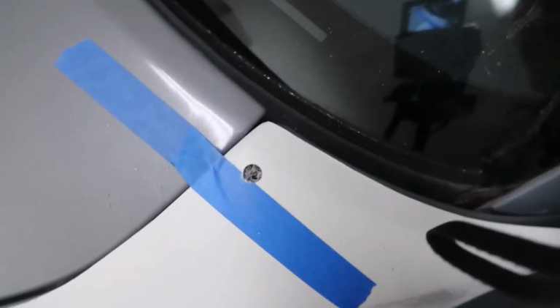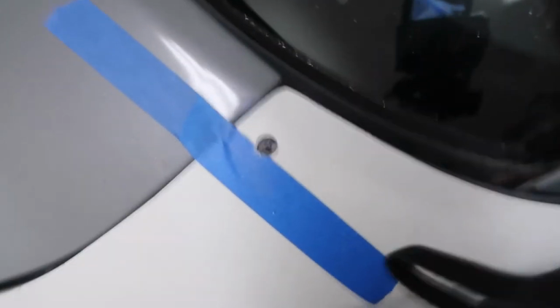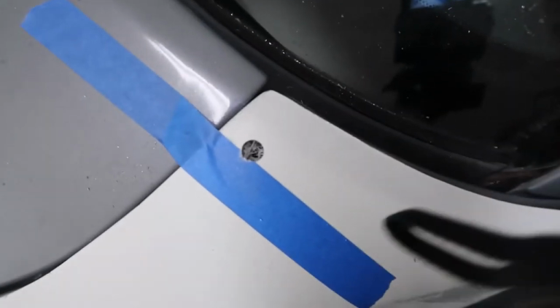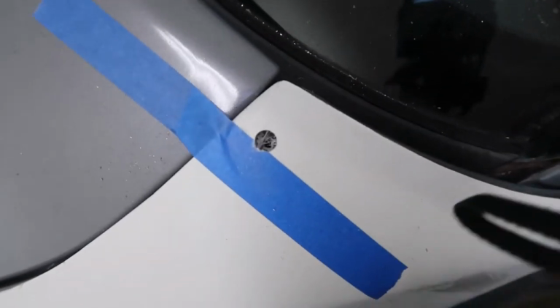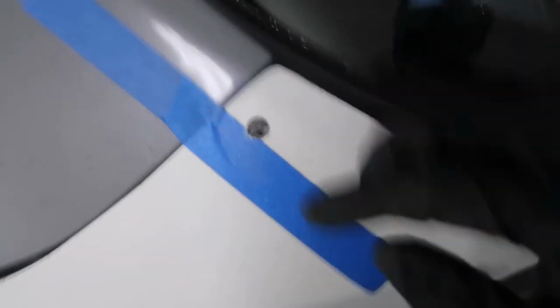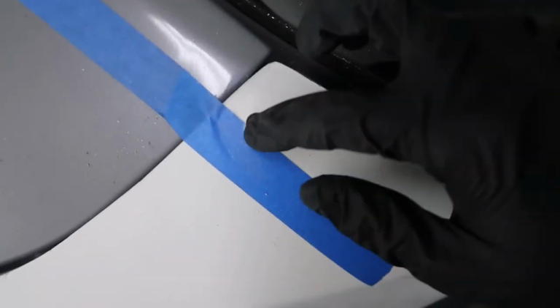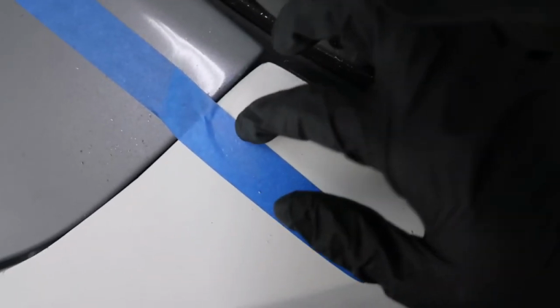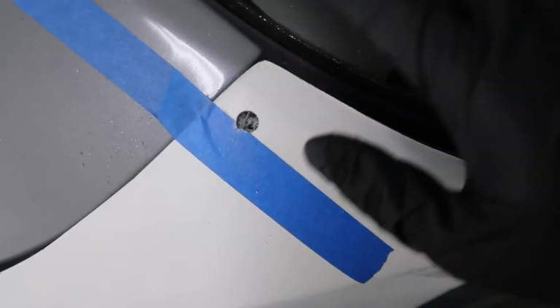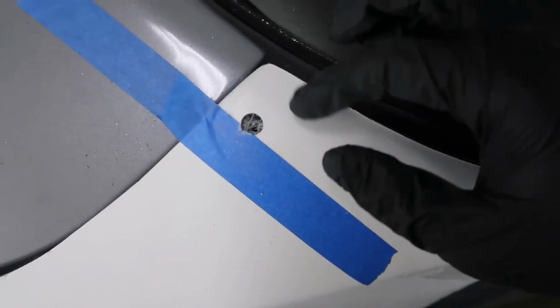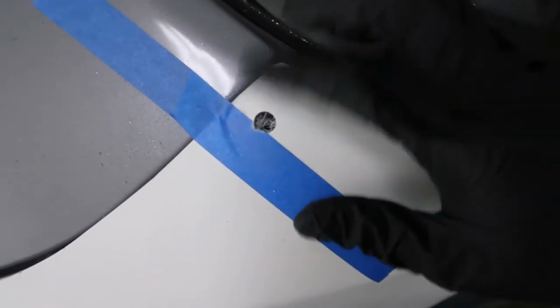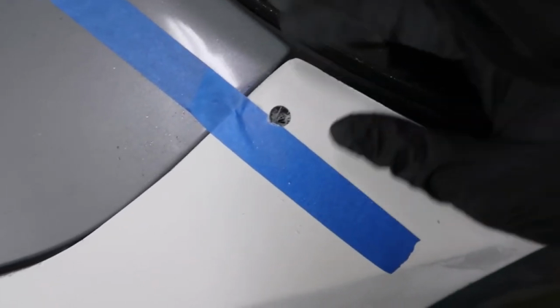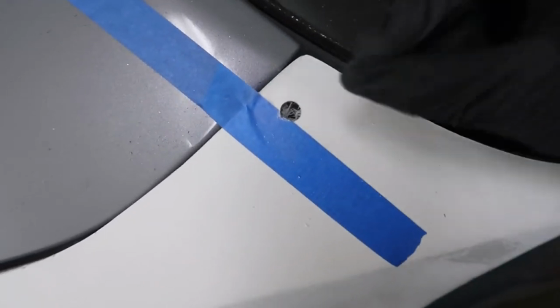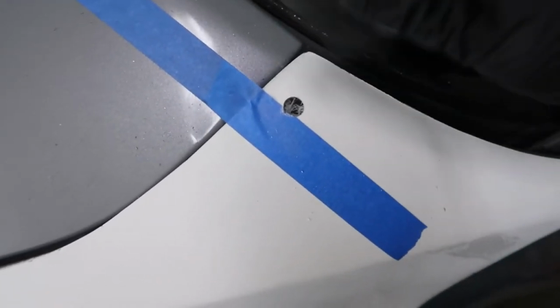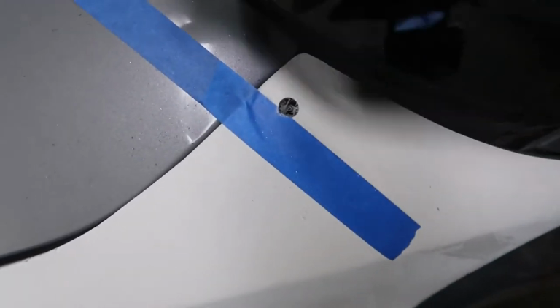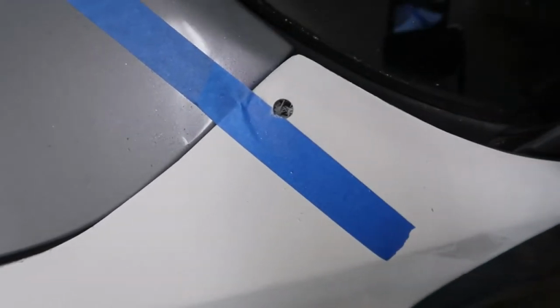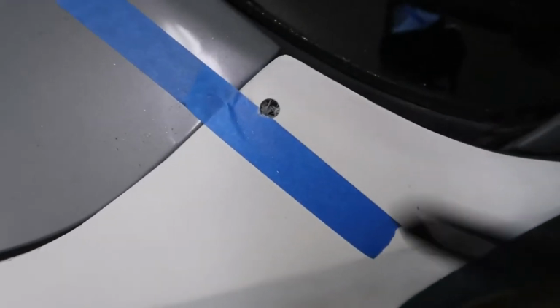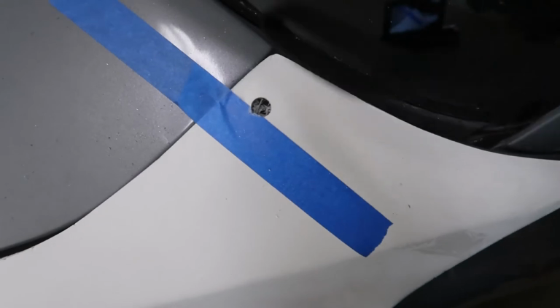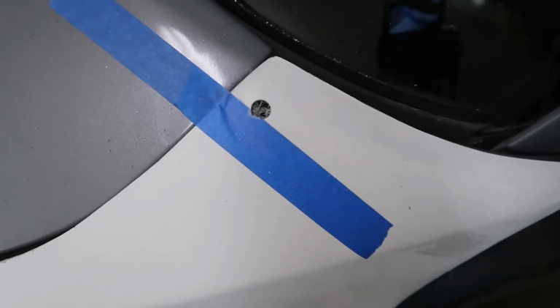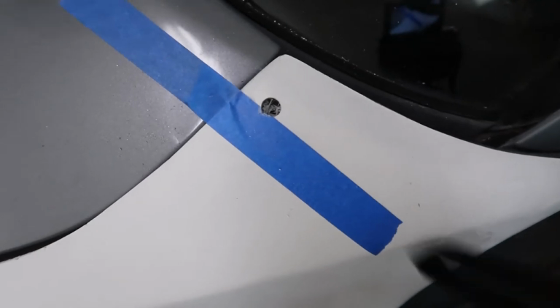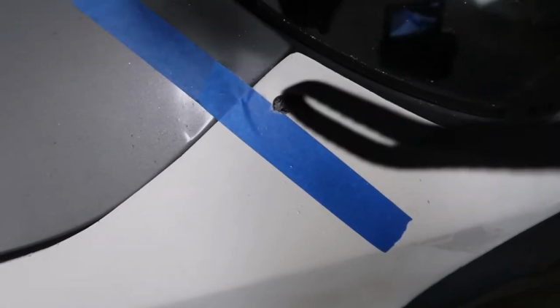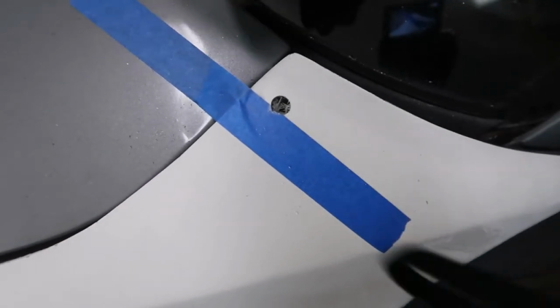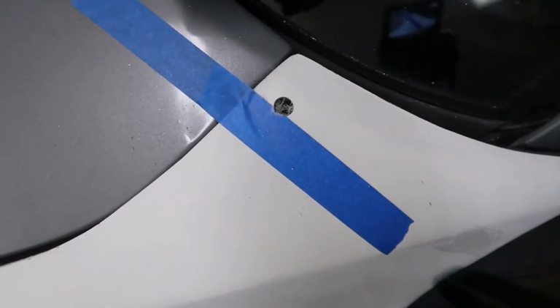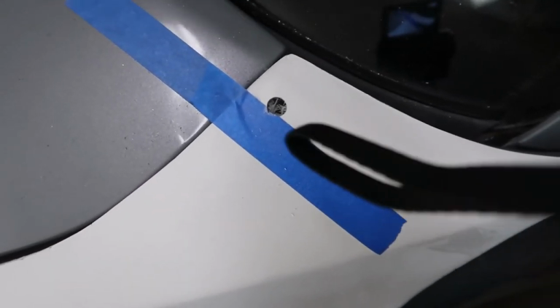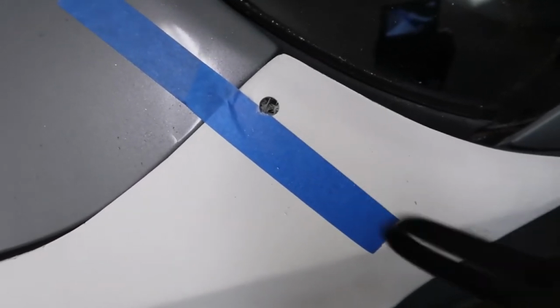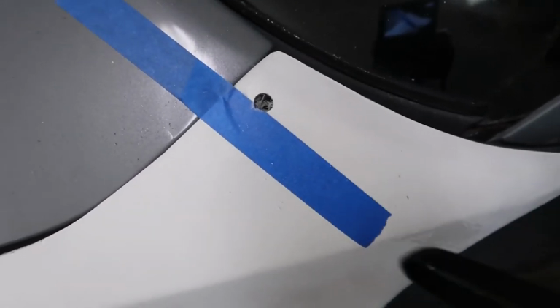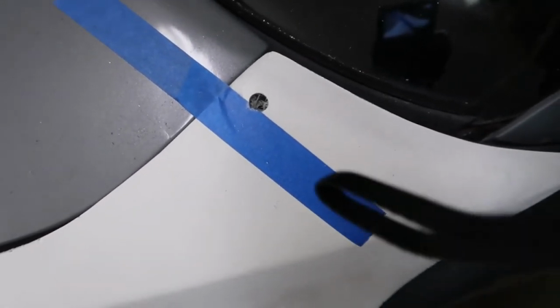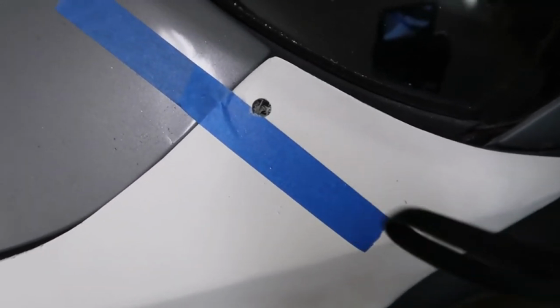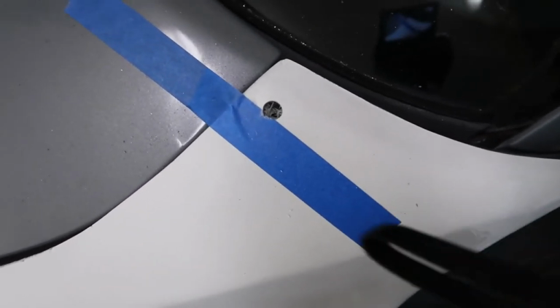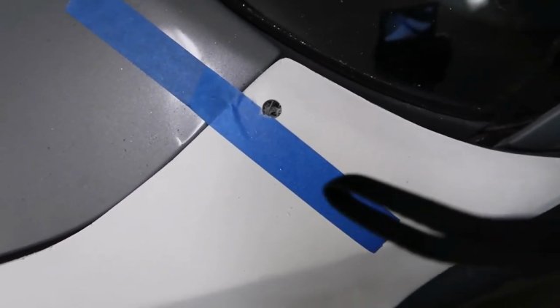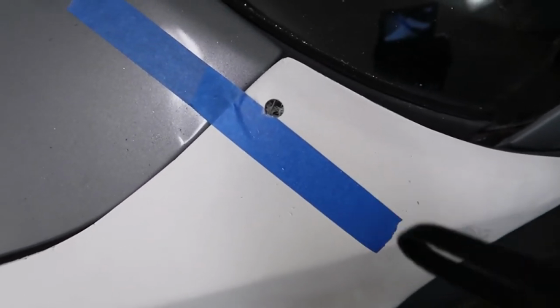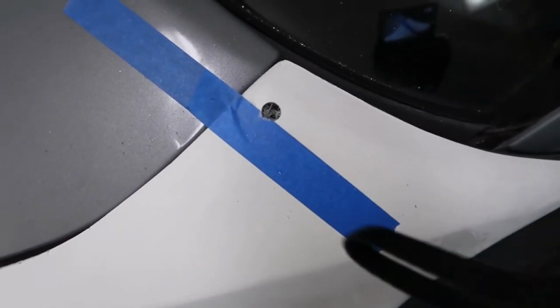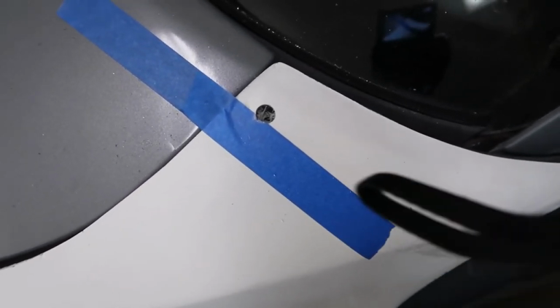With that, we lined up the hole. There's still some fiberglass in there, but we should be able to thread it in now.